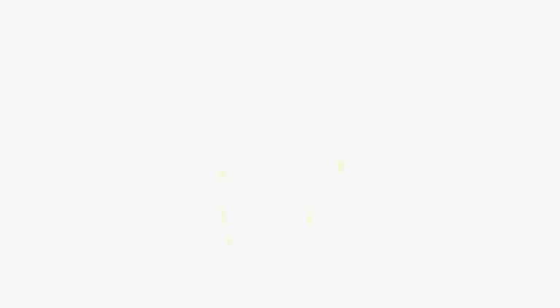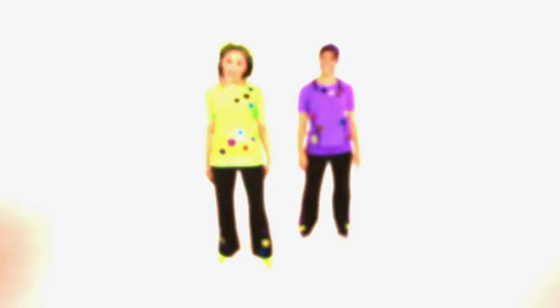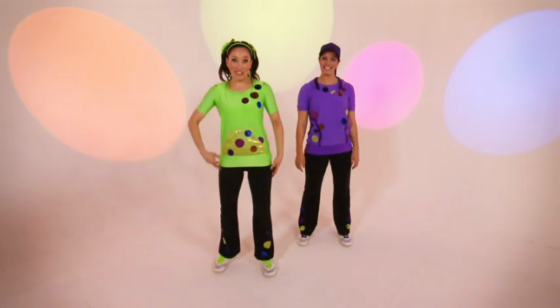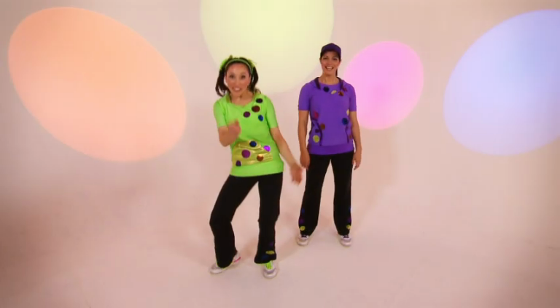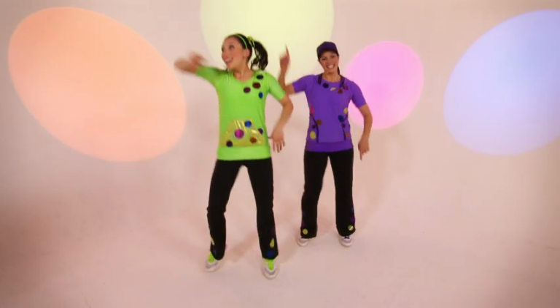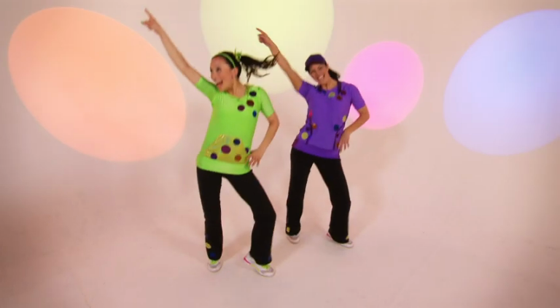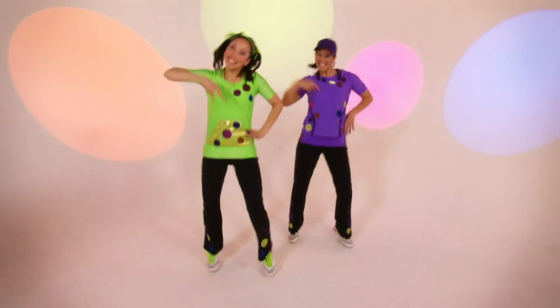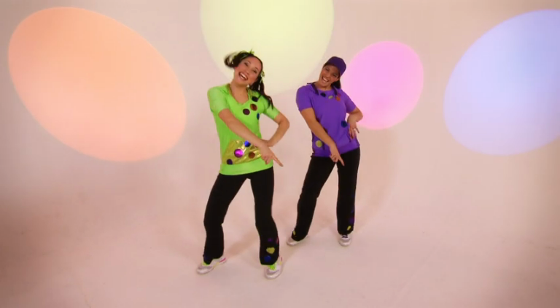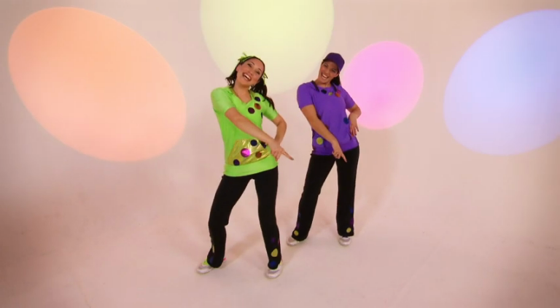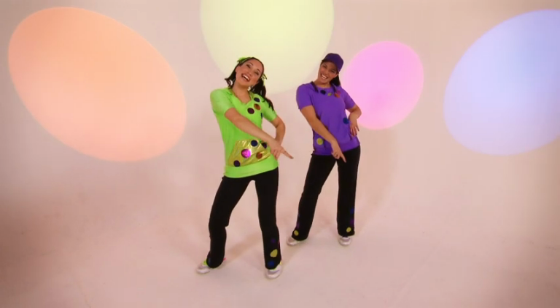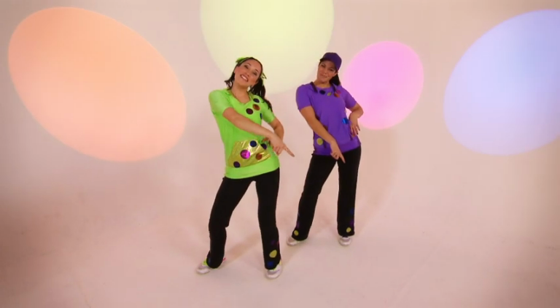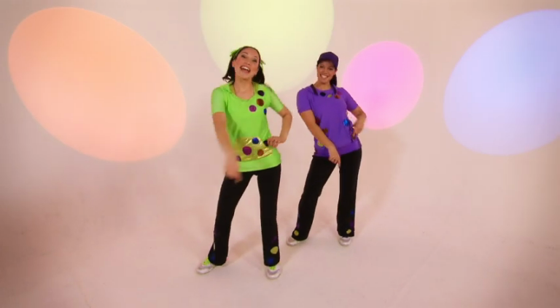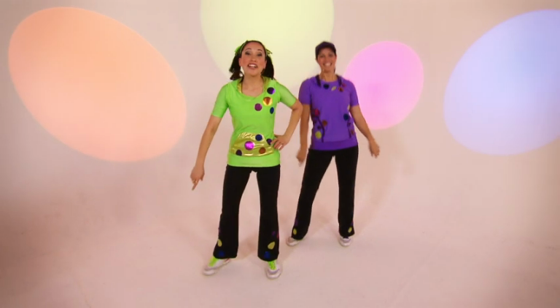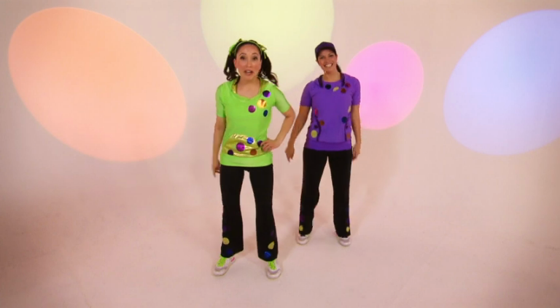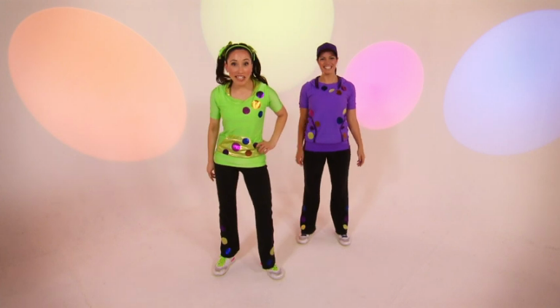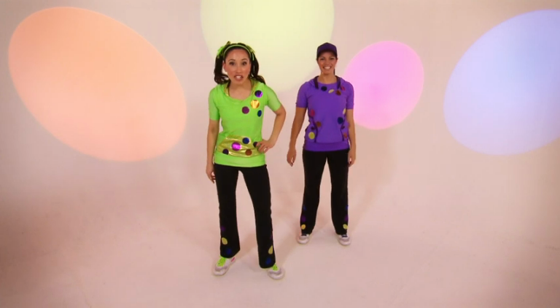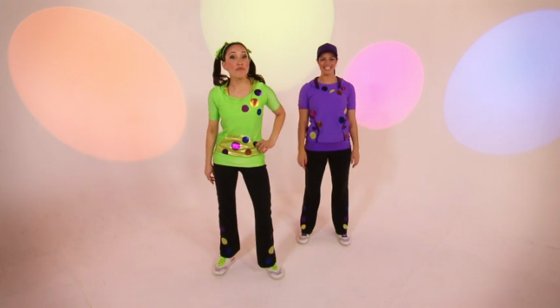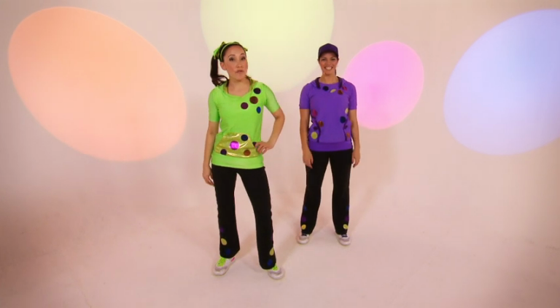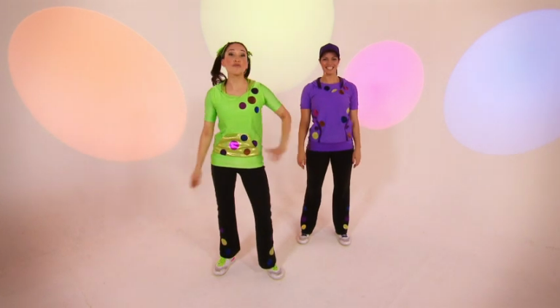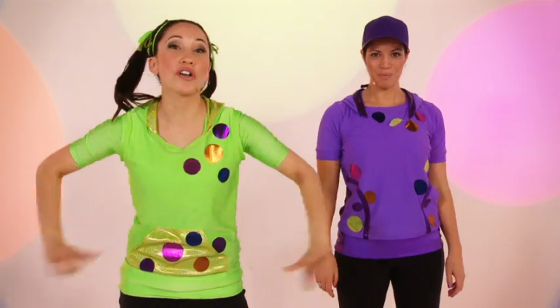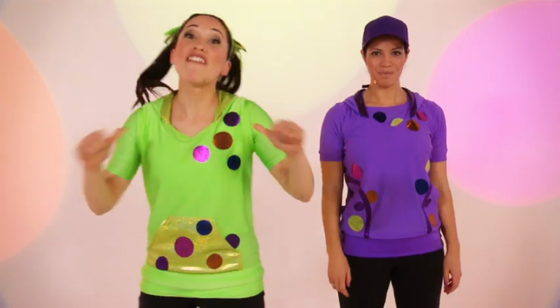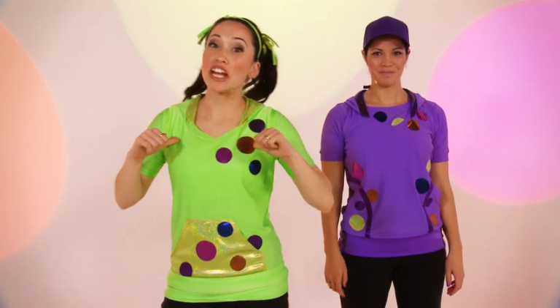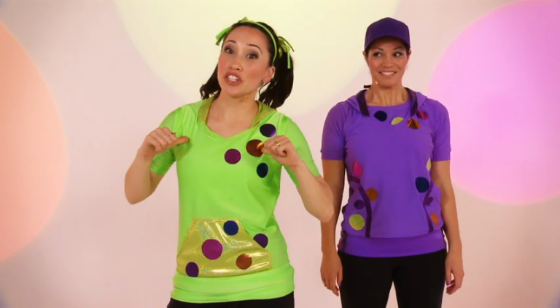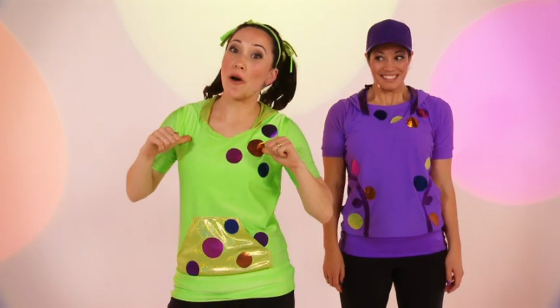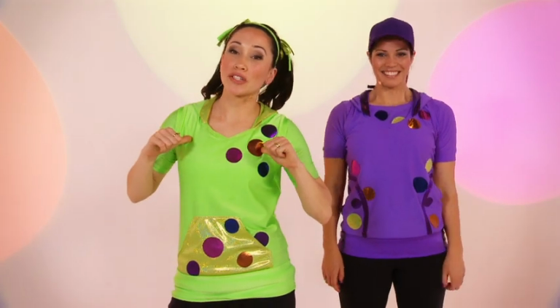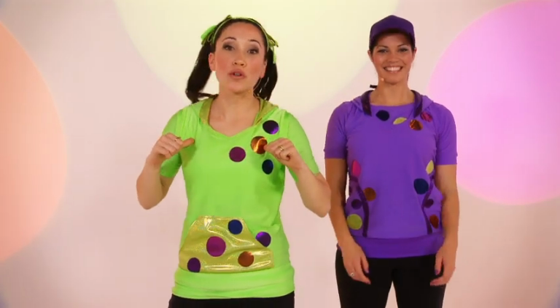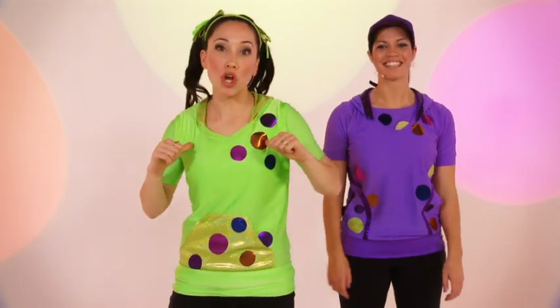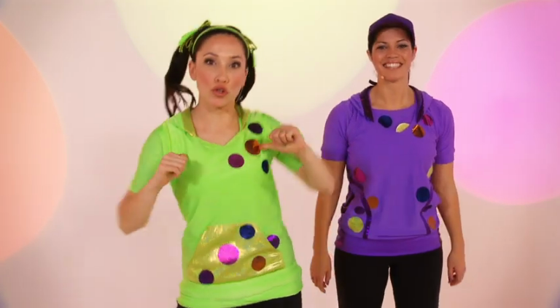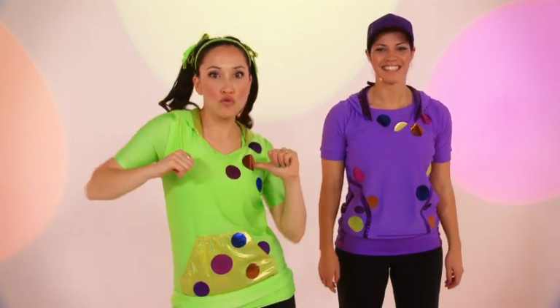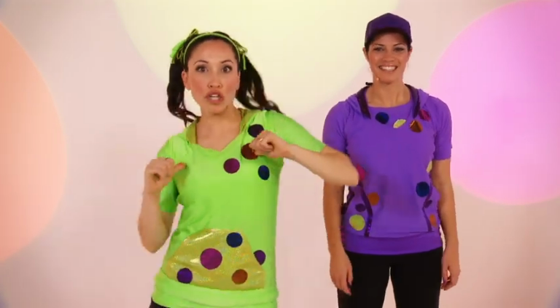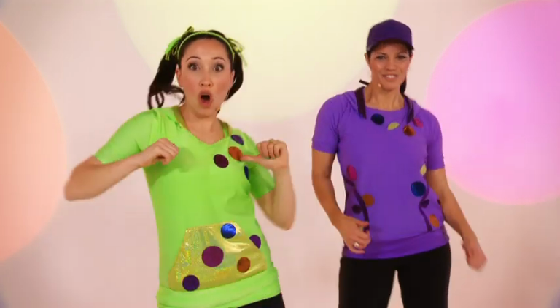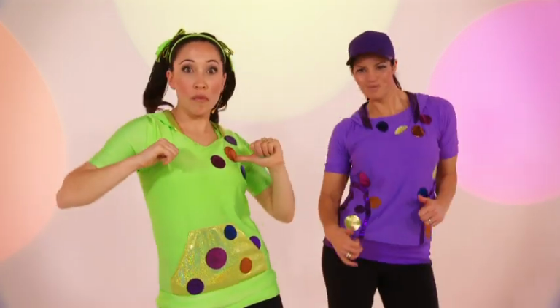Welcome to Dance Tips! Now we're going to teach you the moves to one of my favourite songs. It's called Doobie Whop.